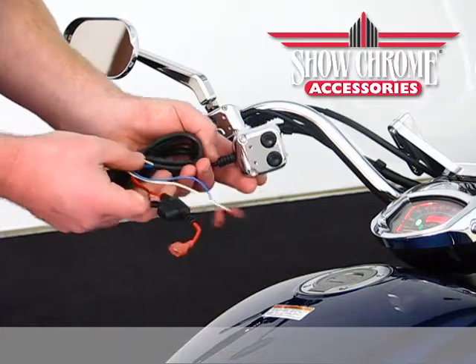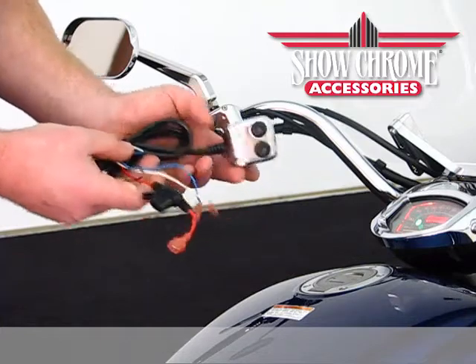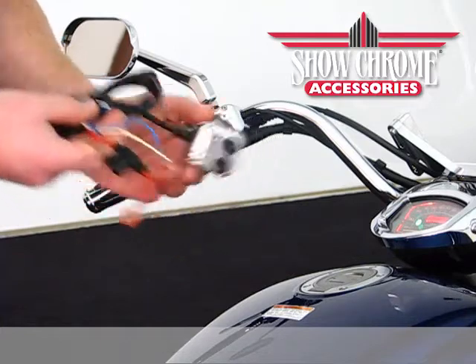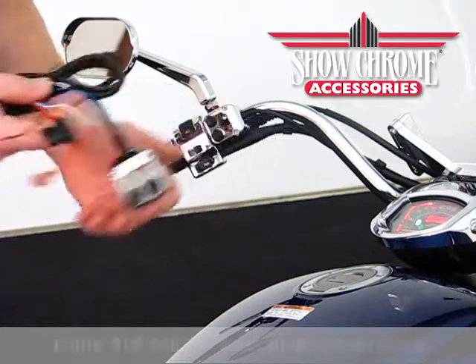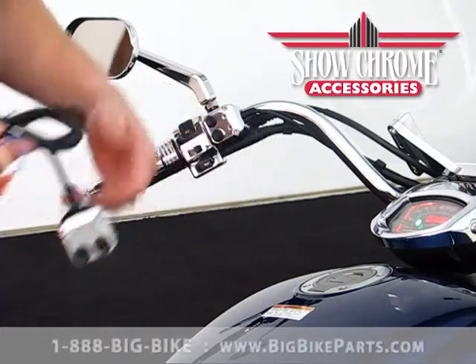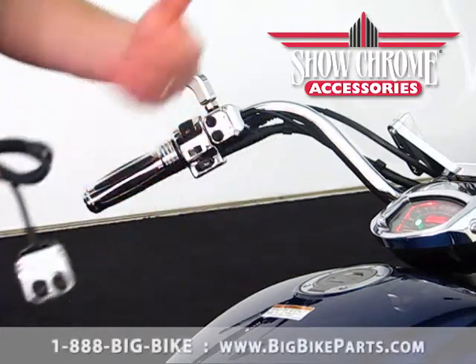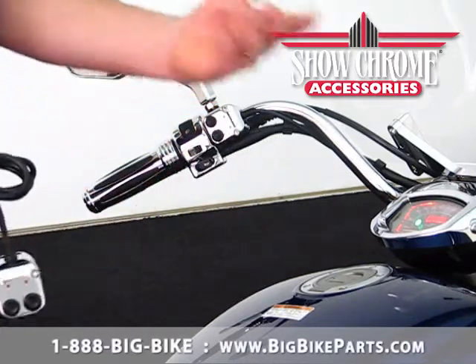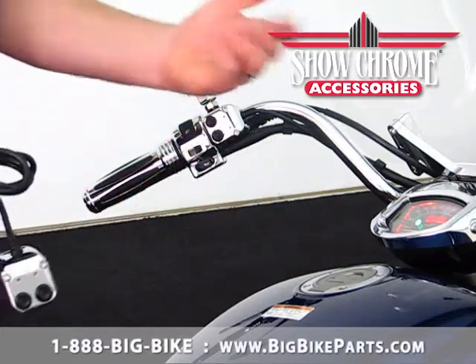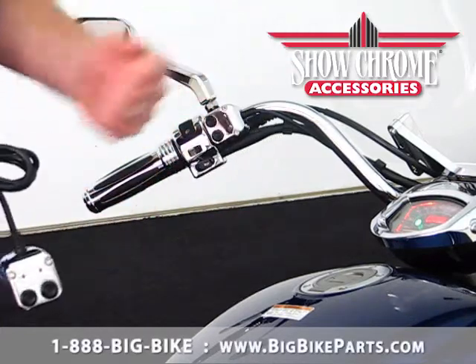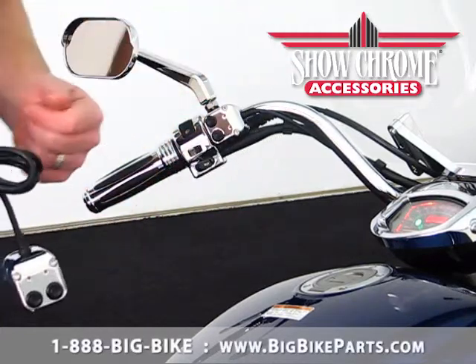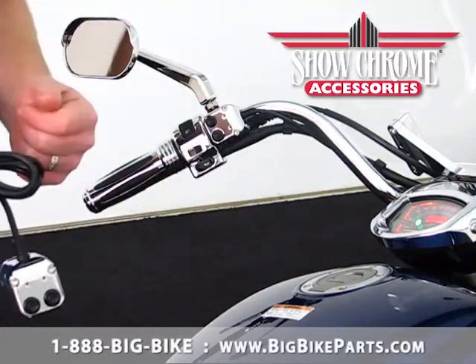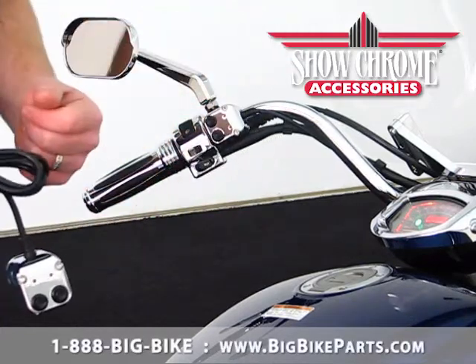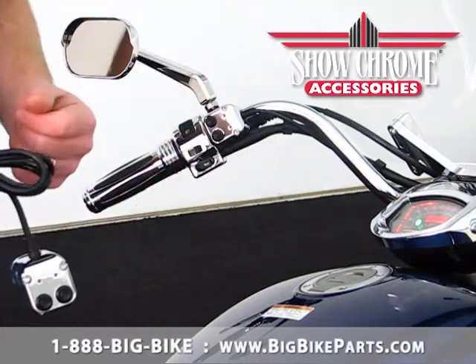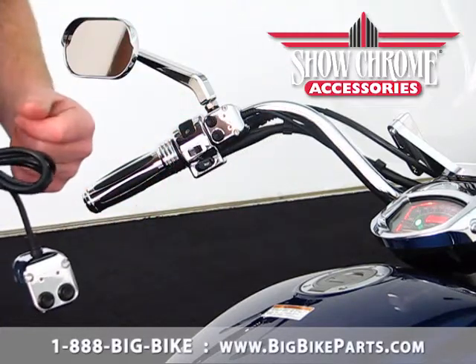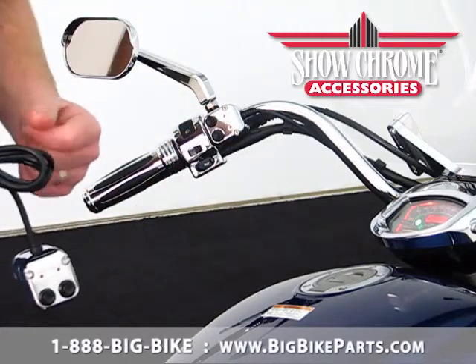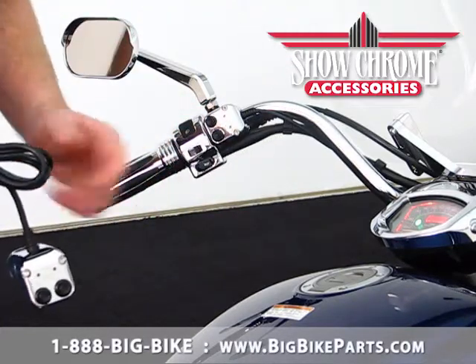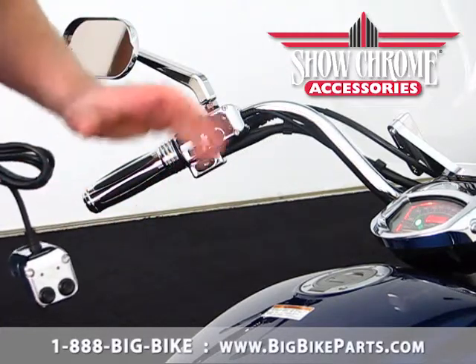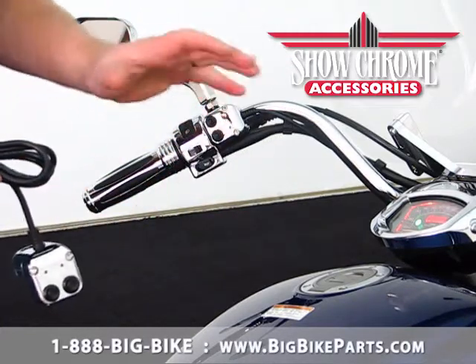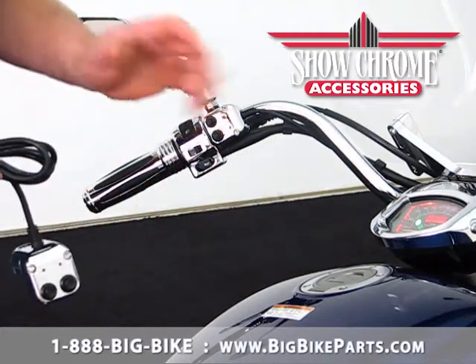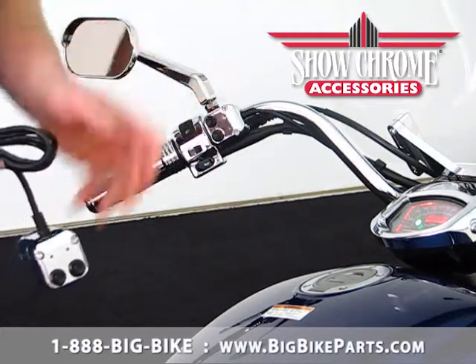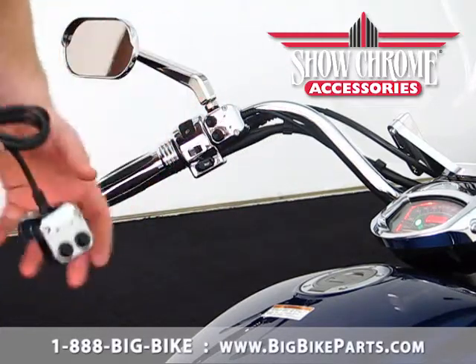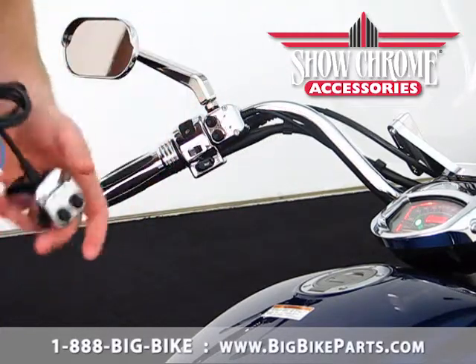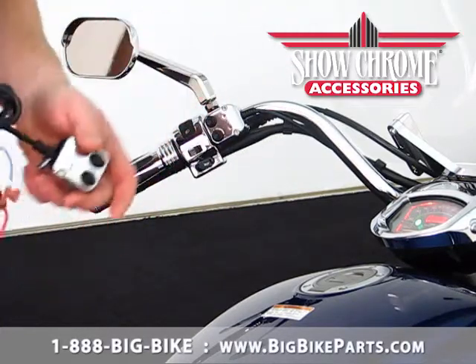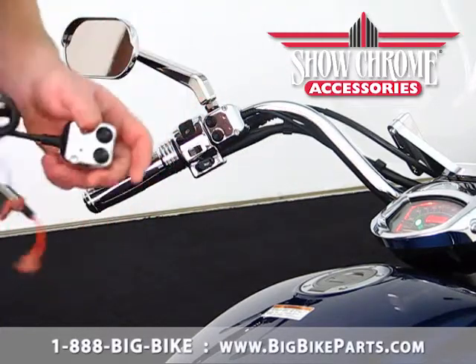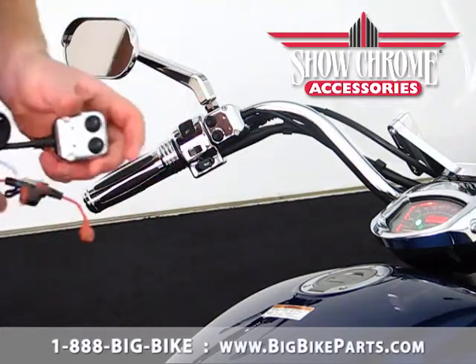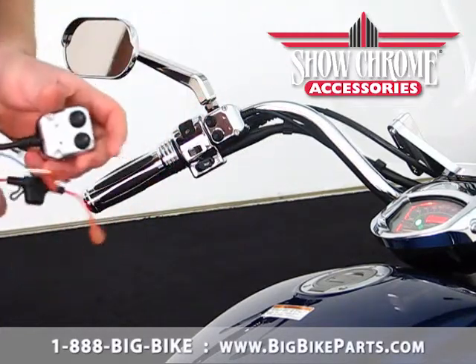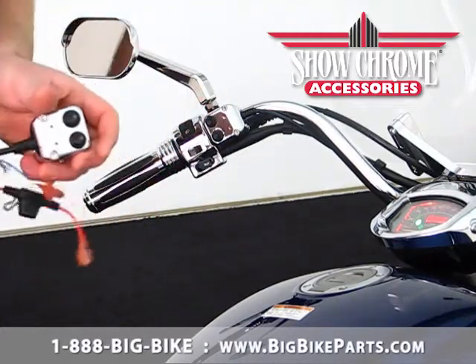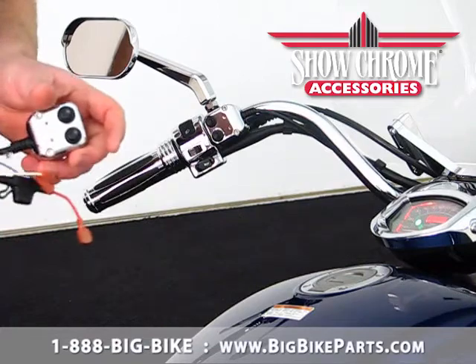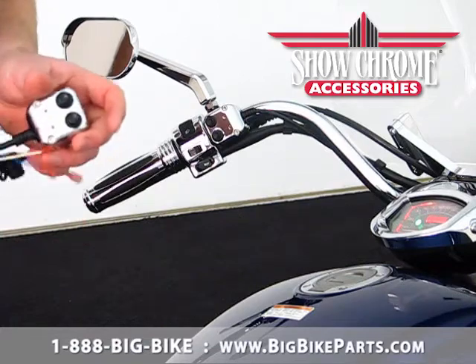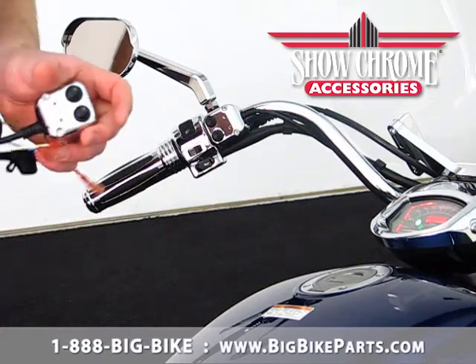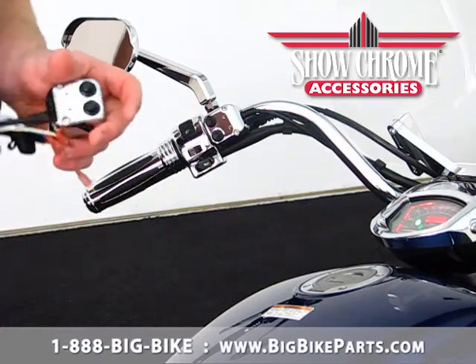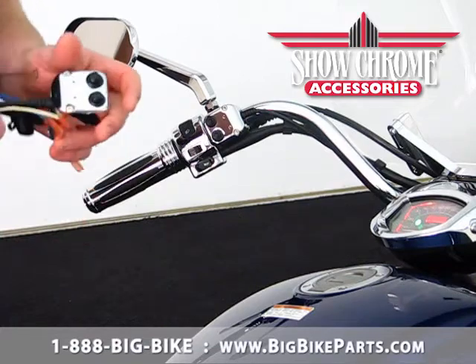If you're wiring in a set of 55 watt driving lights, you will want to utilize a relay and wire harness for this.